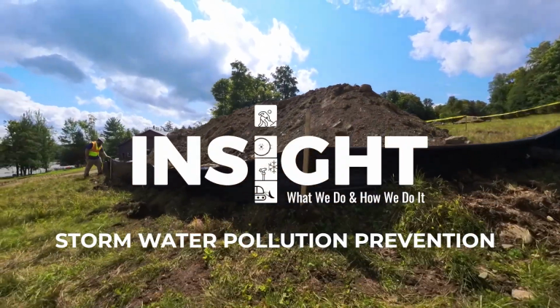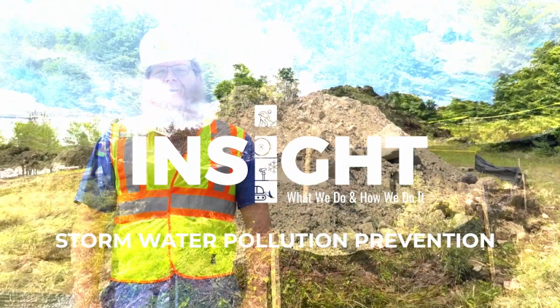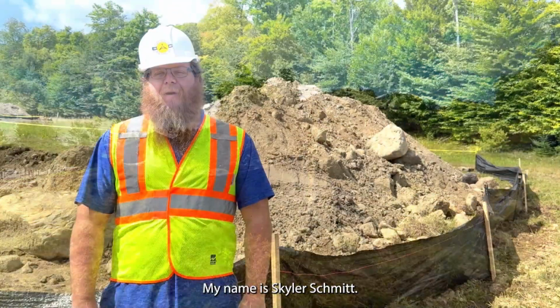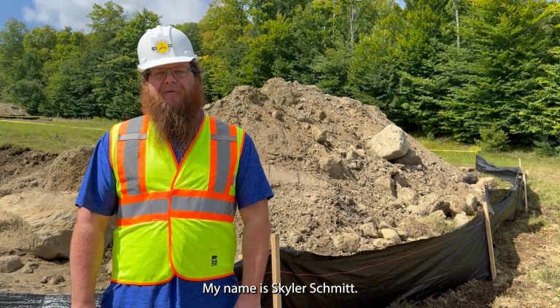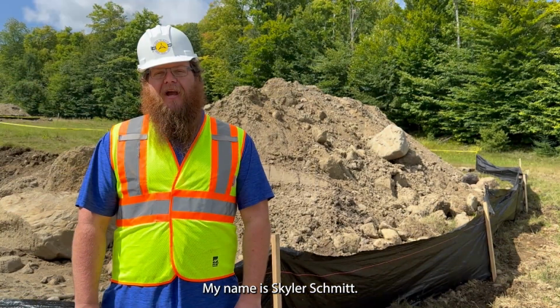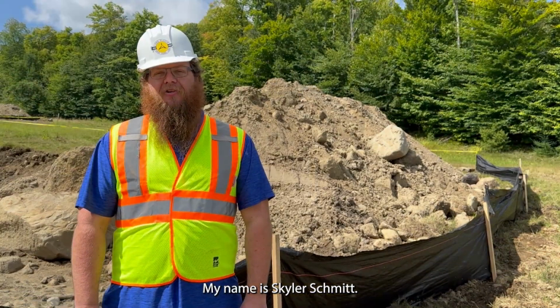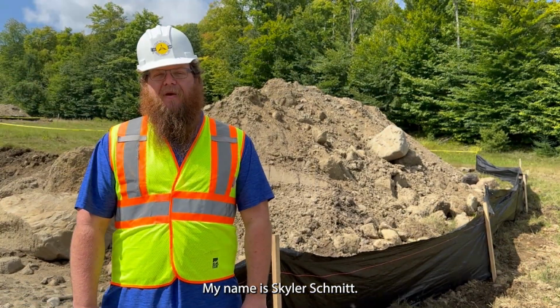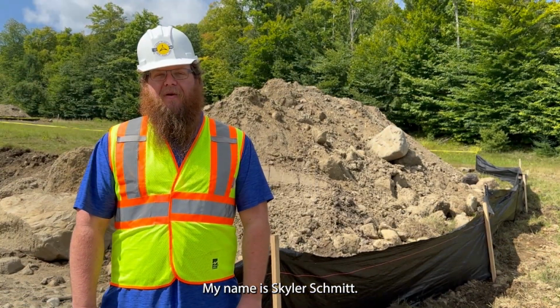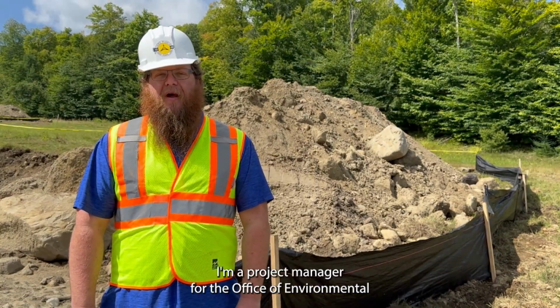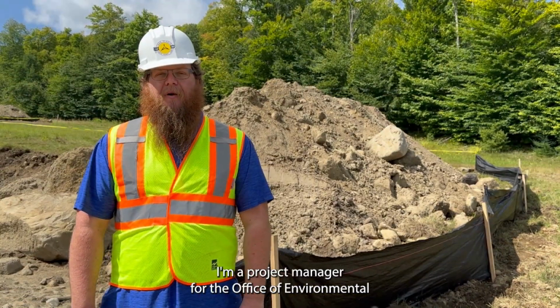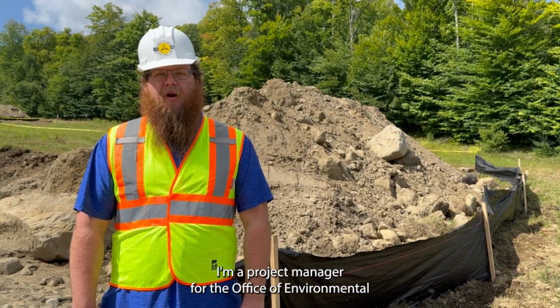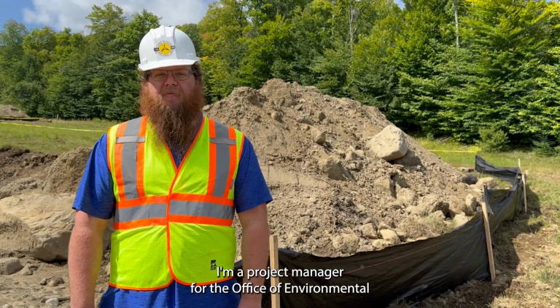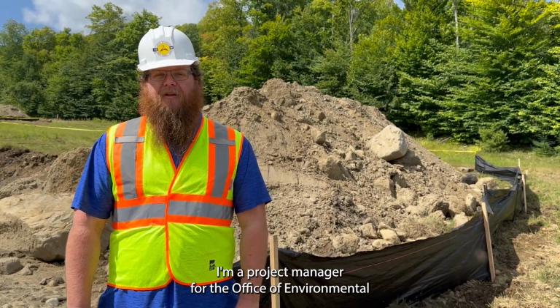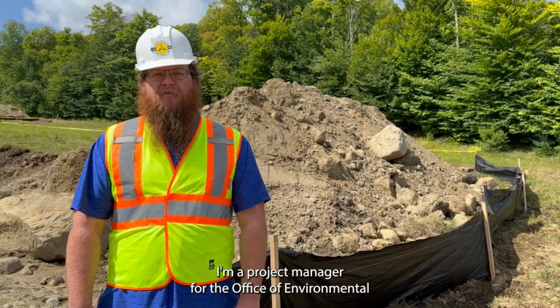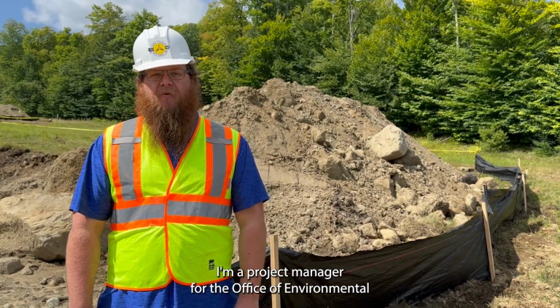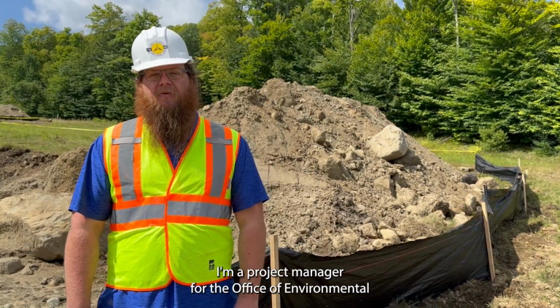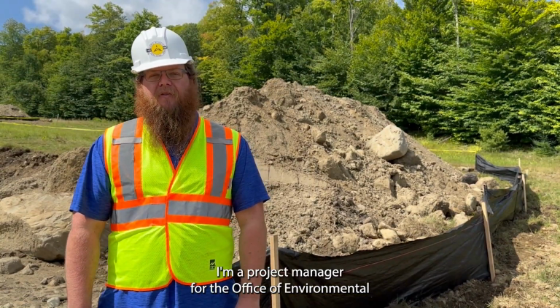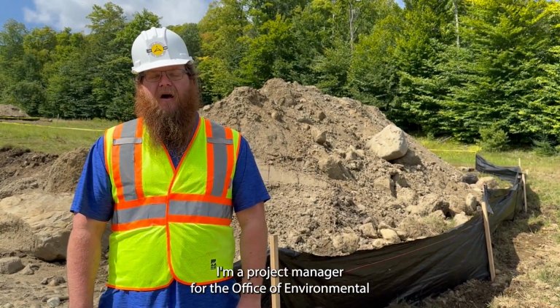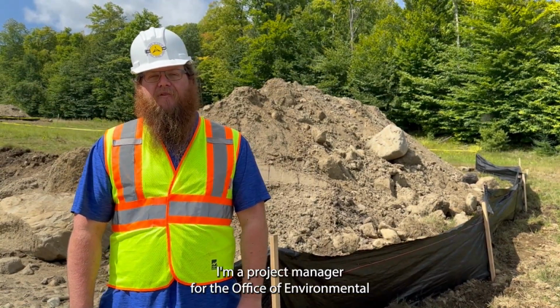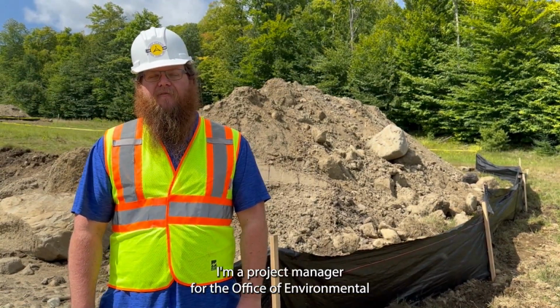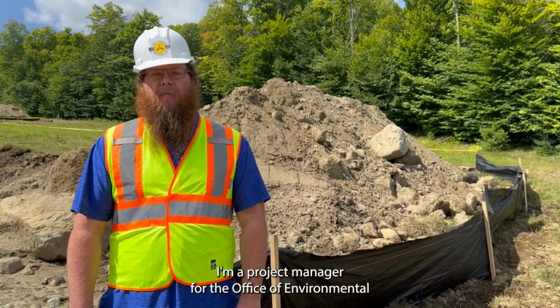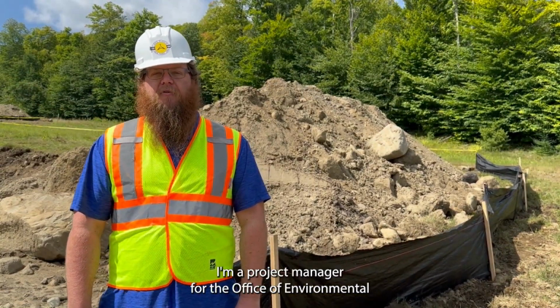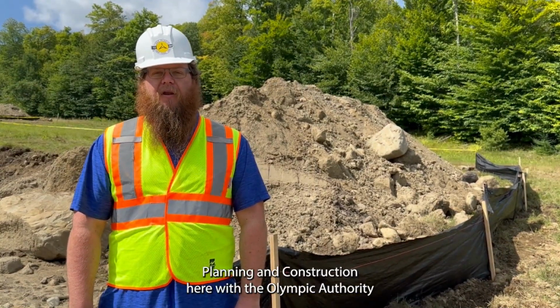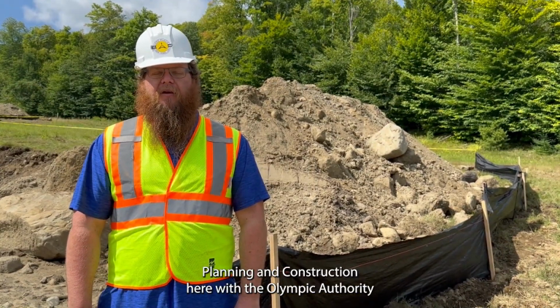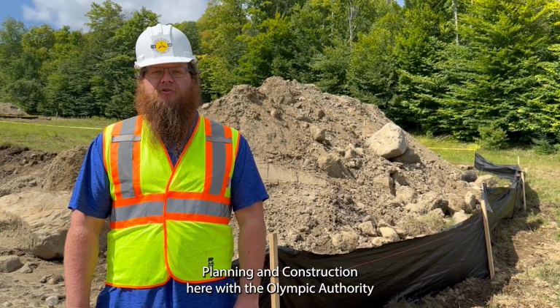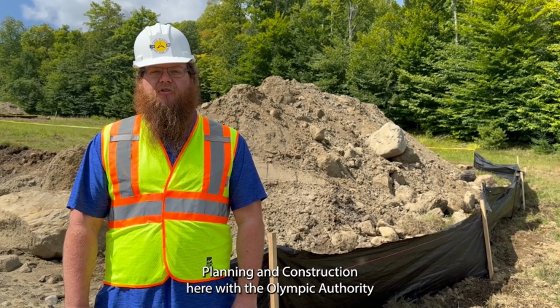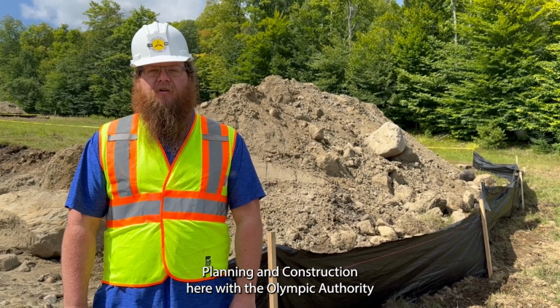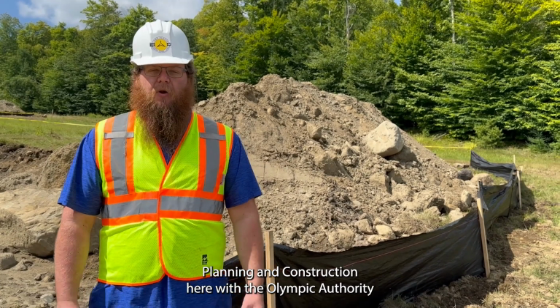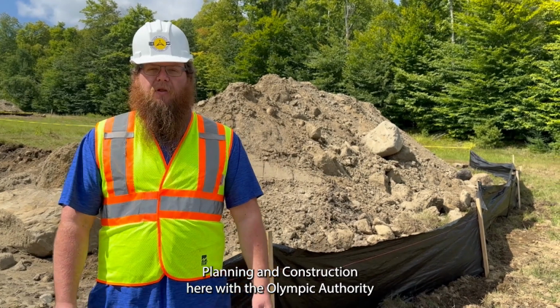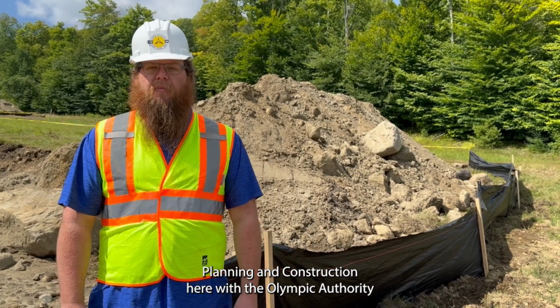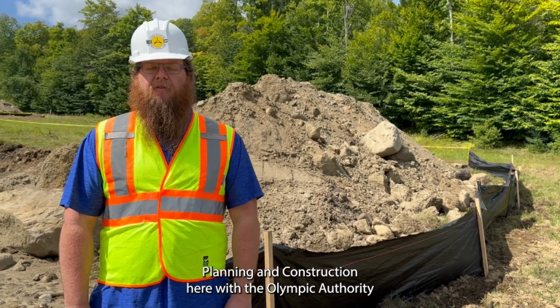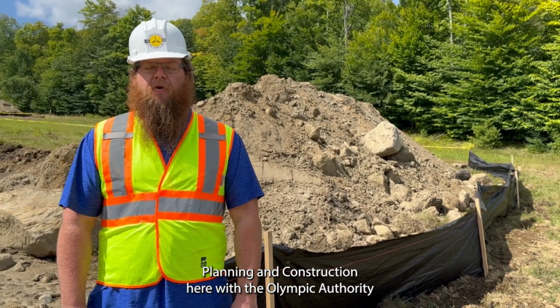My name is Skylar Schmidt. I'm a project manager for the Office of Environmental Planning and Construction here with the Olympic Authority.